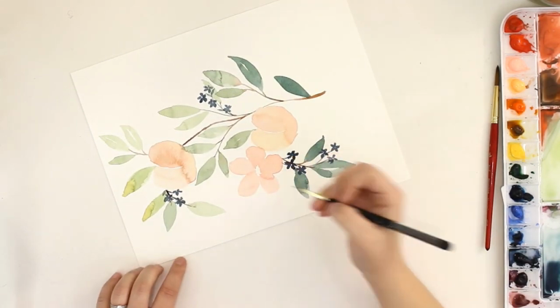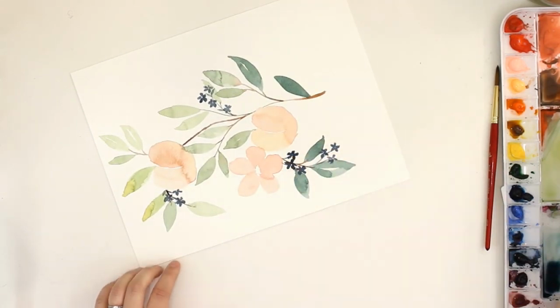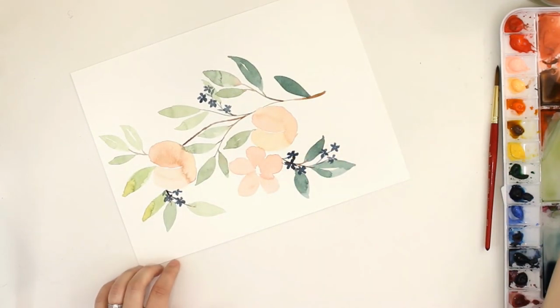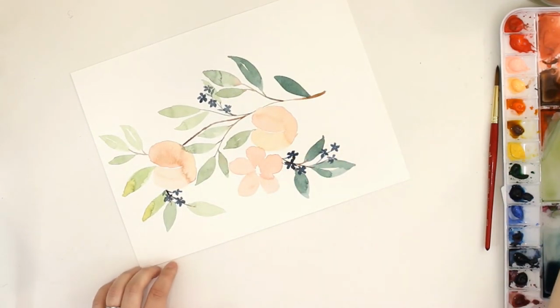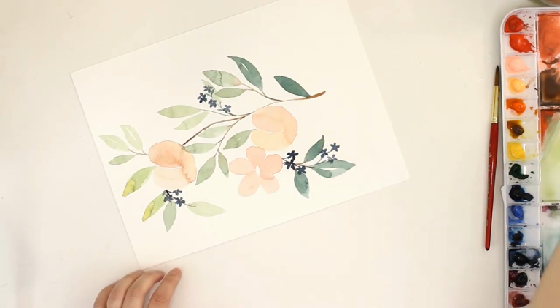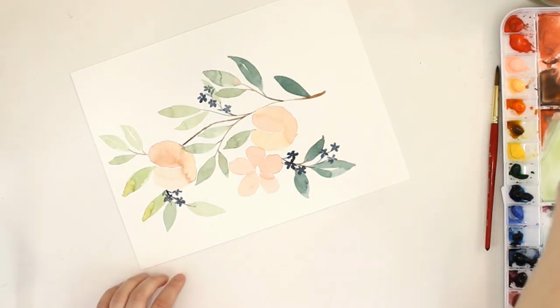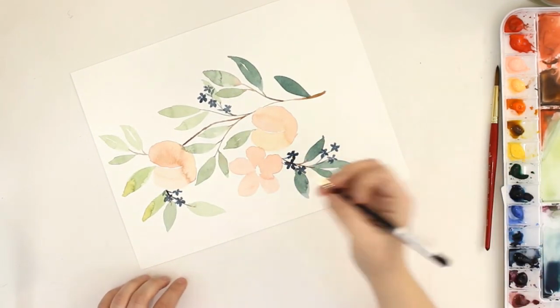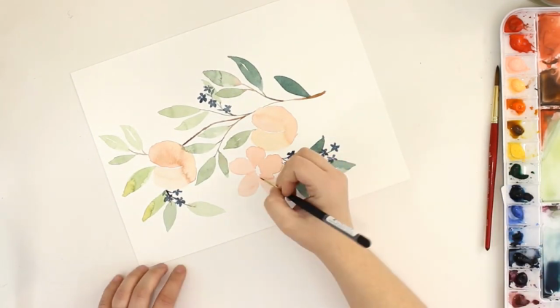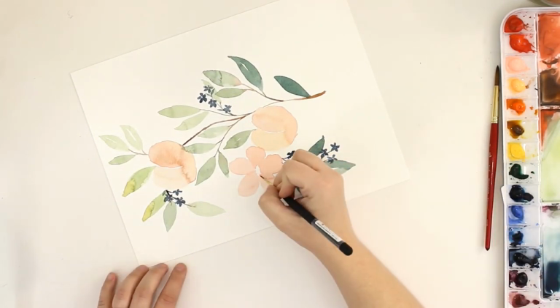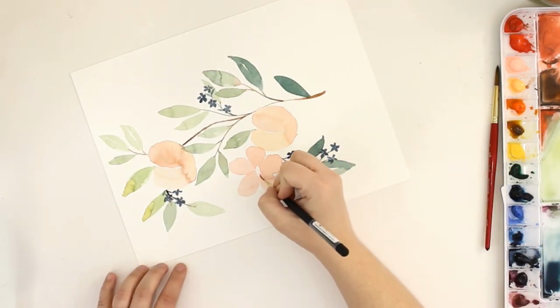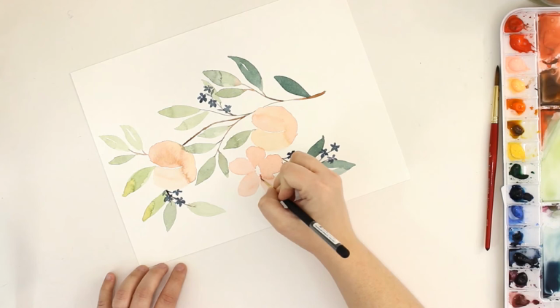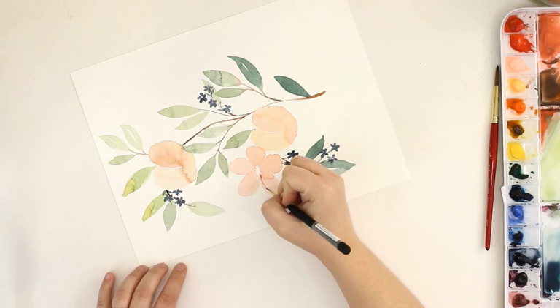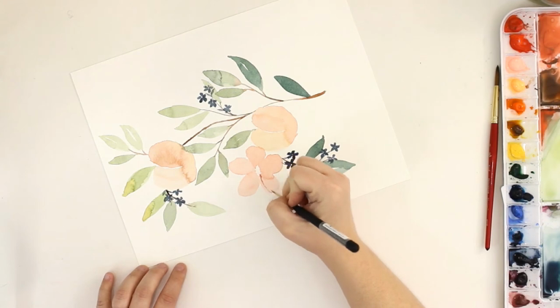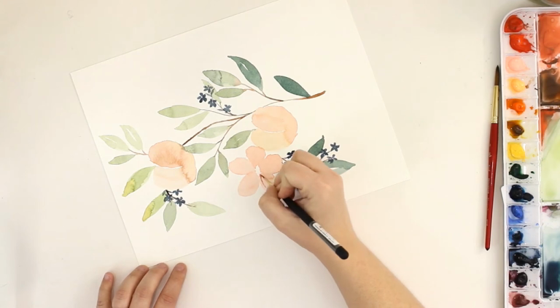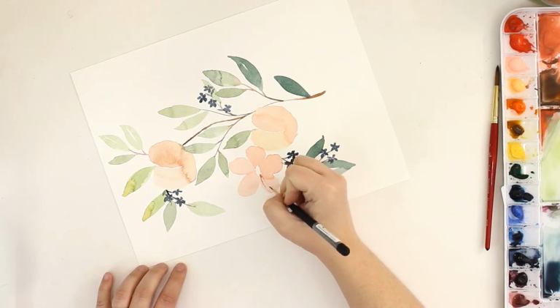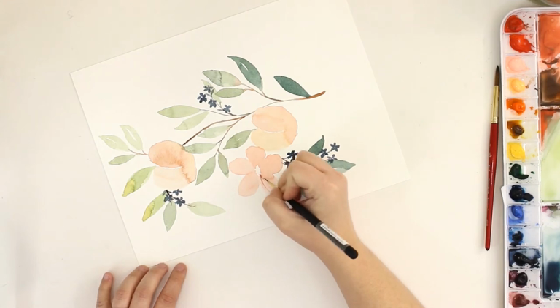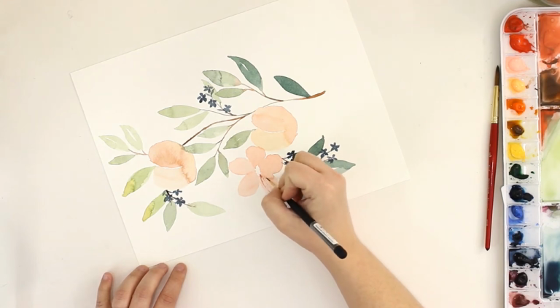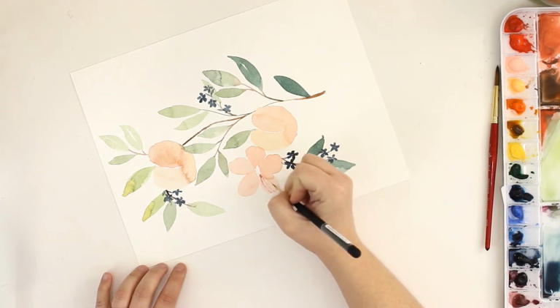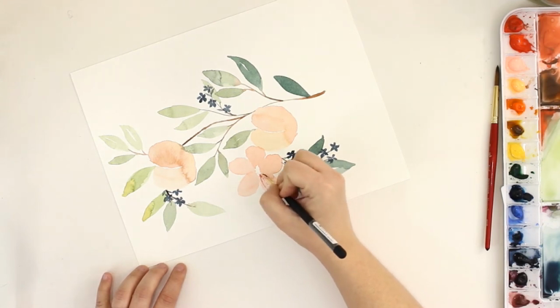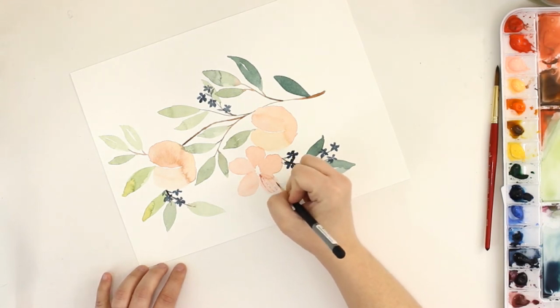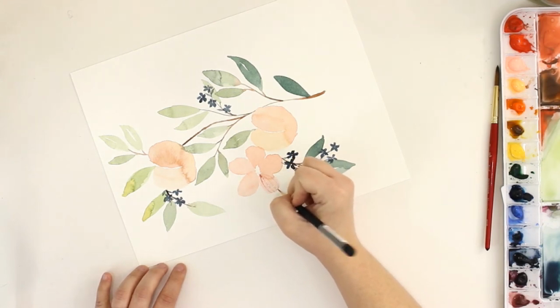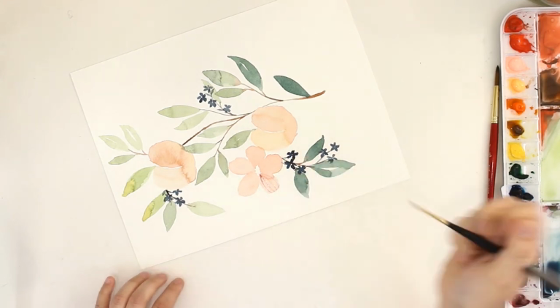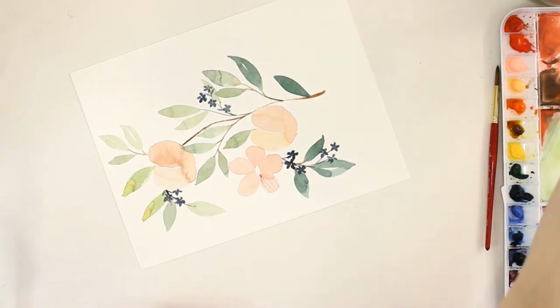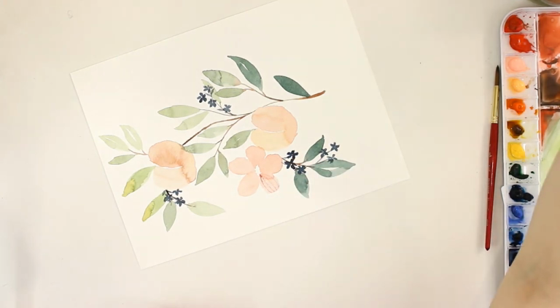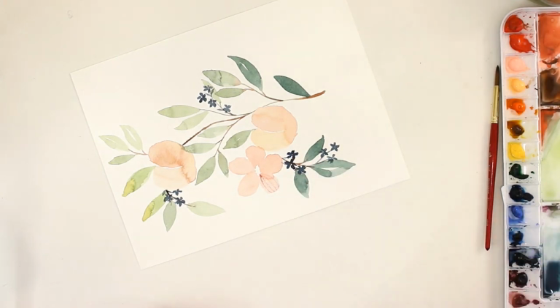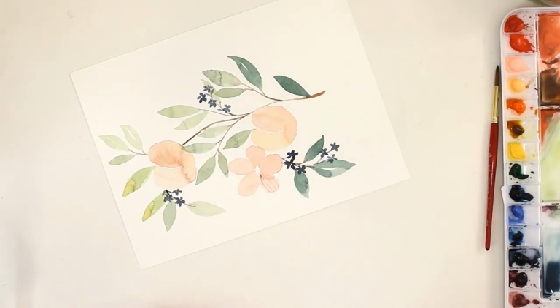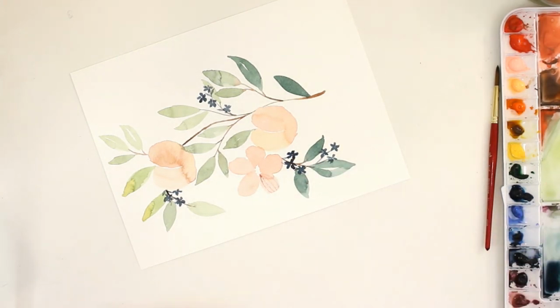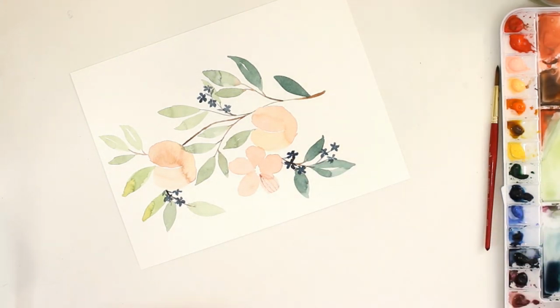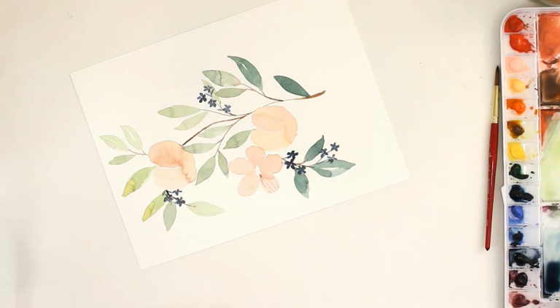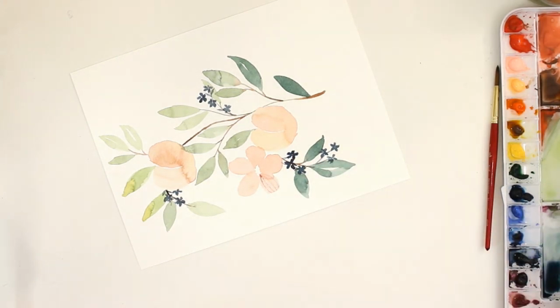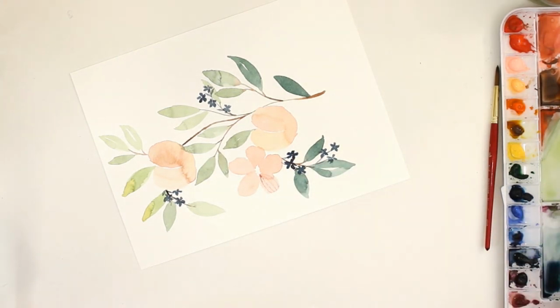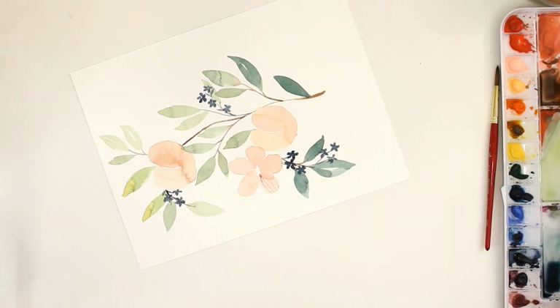I'm going in and adding some line details on my flower. I've turned my paper so that I don't get the blue paint from the tiny flower smeared everywhere.